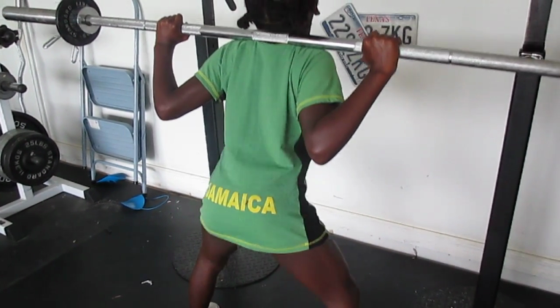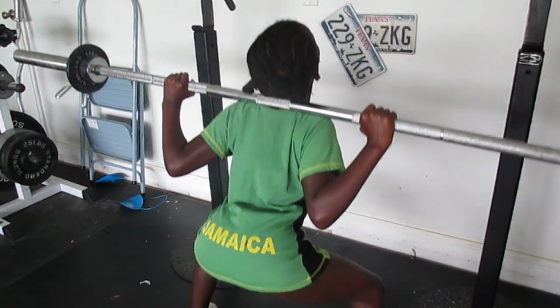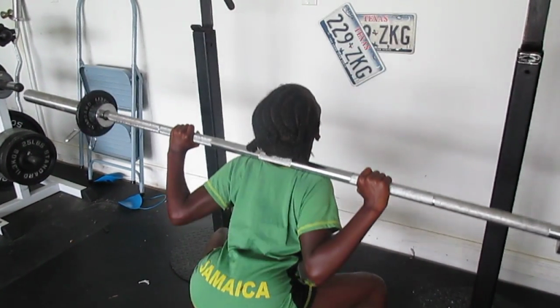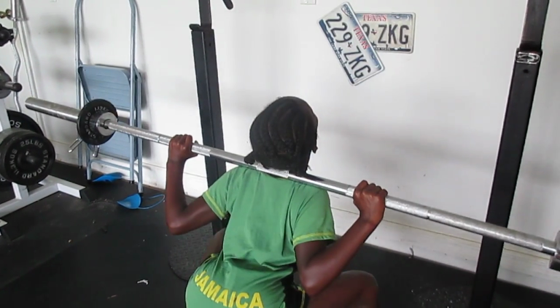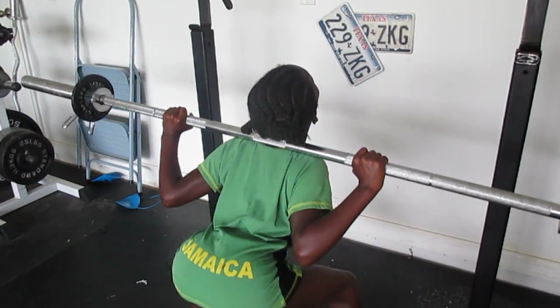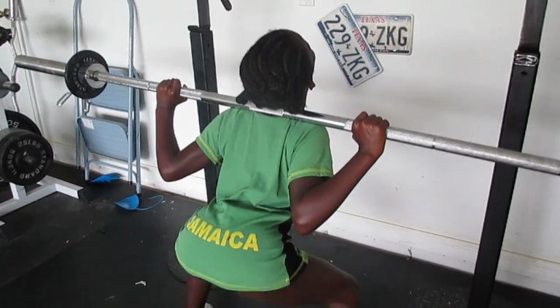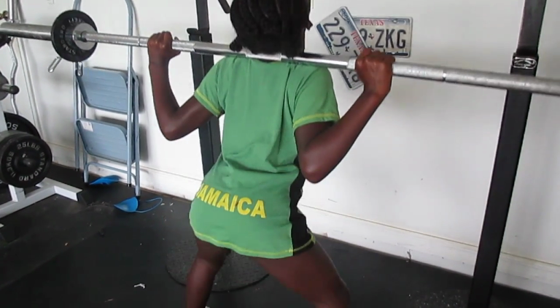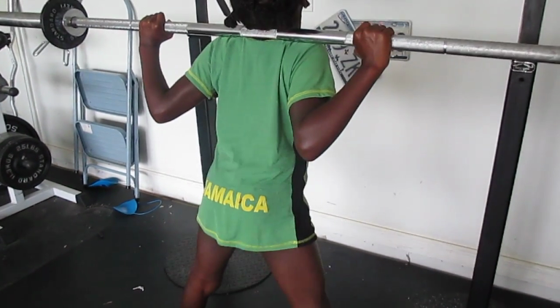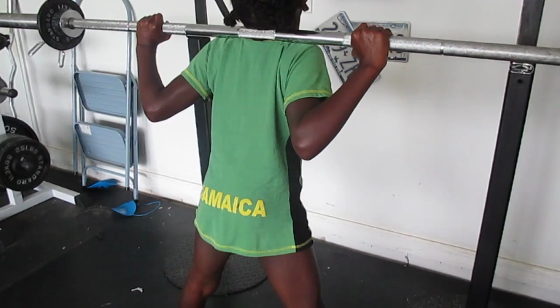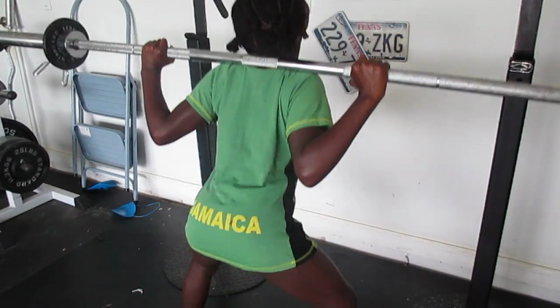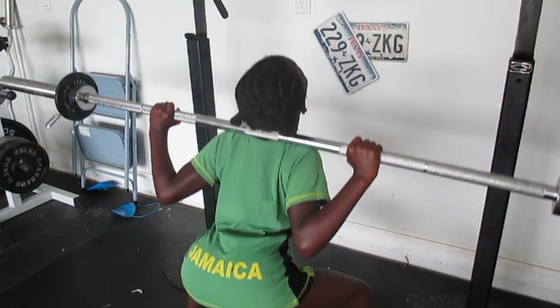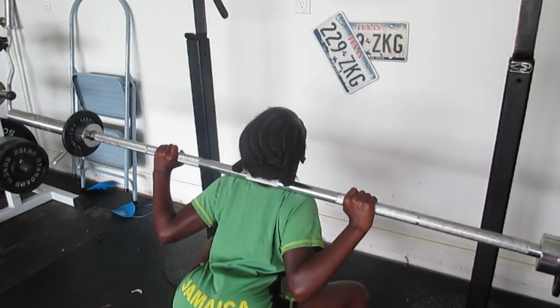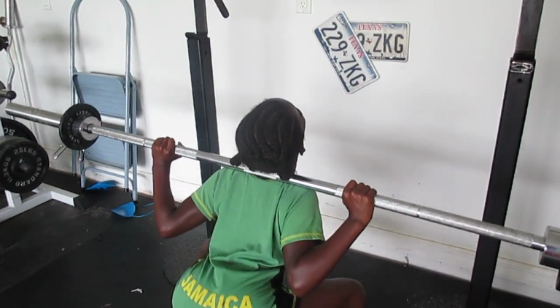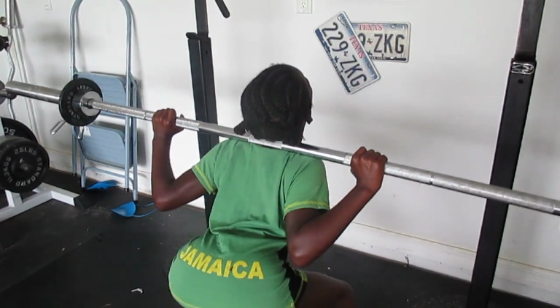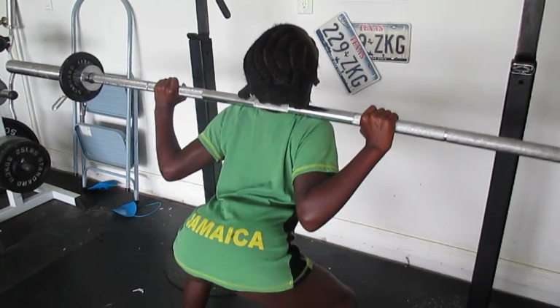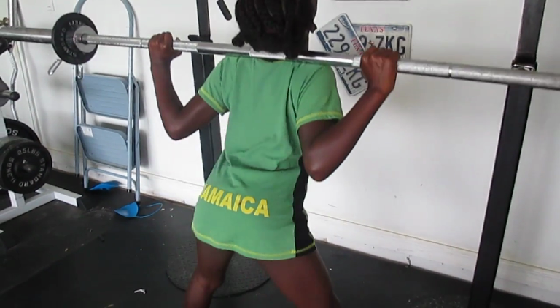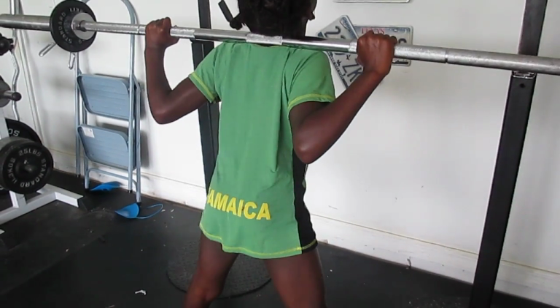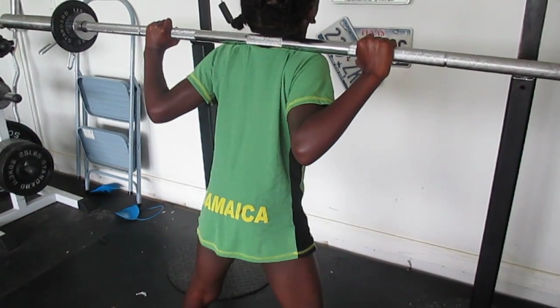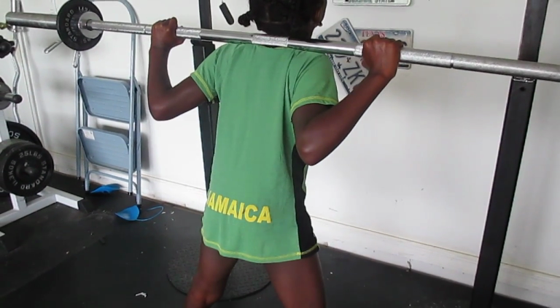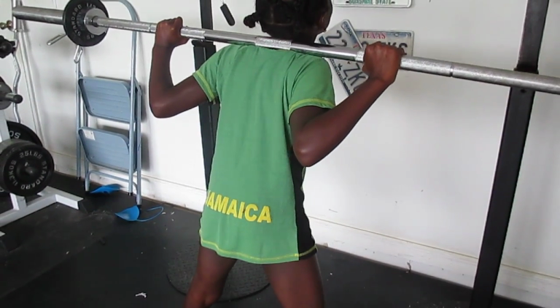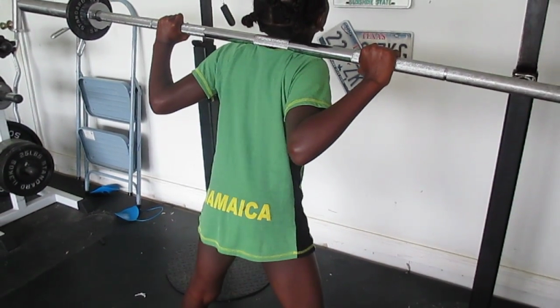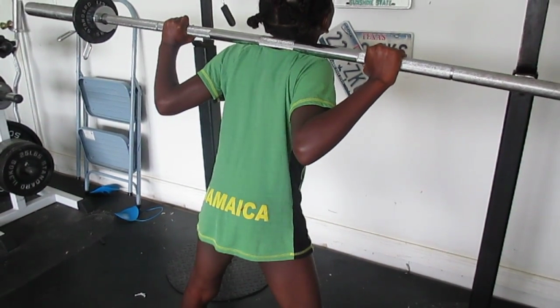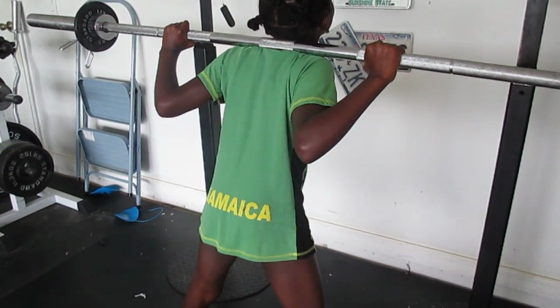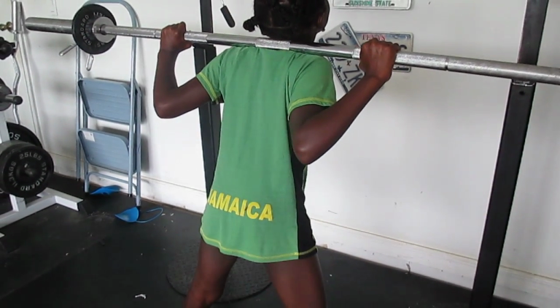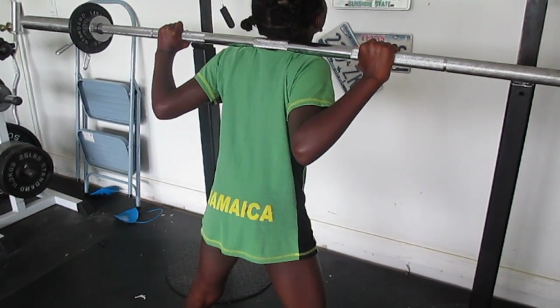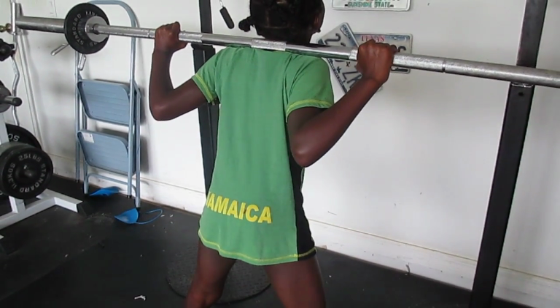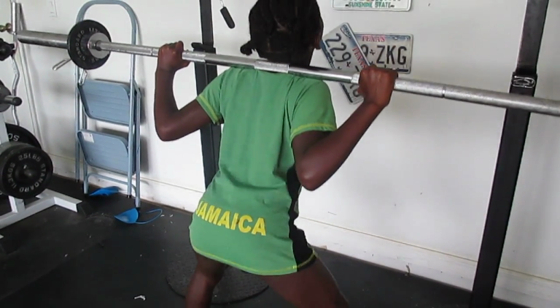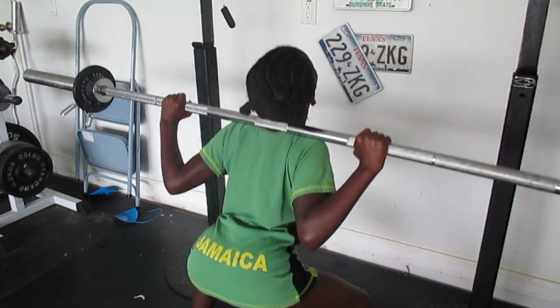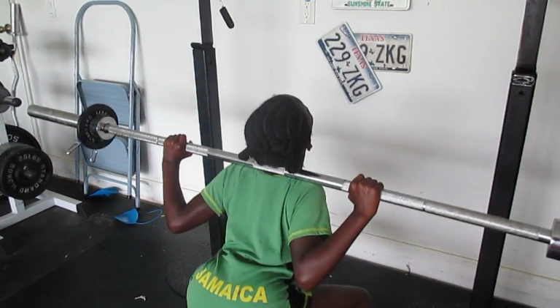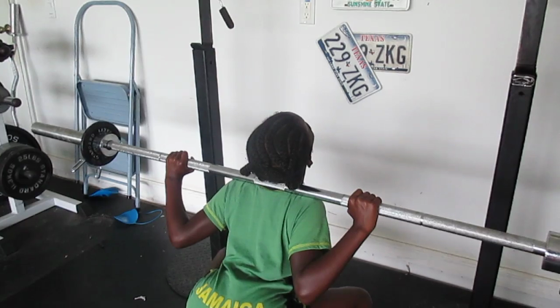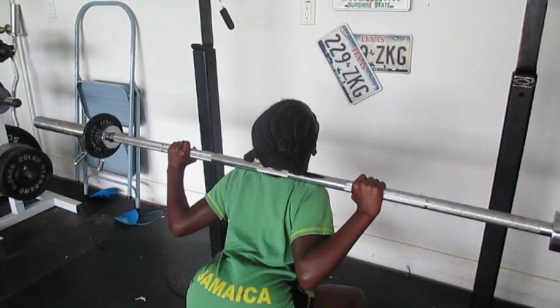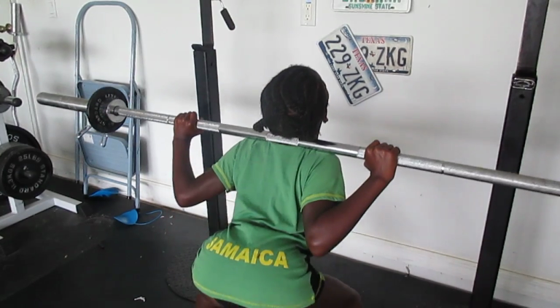Come on. Eight. Nine. Come on, babe. Ten.